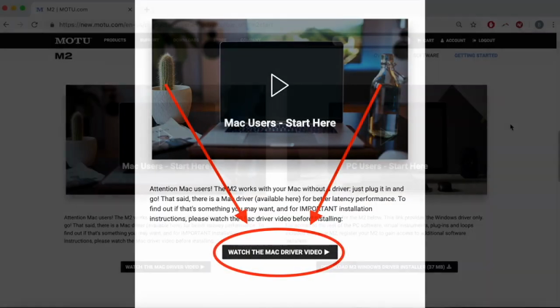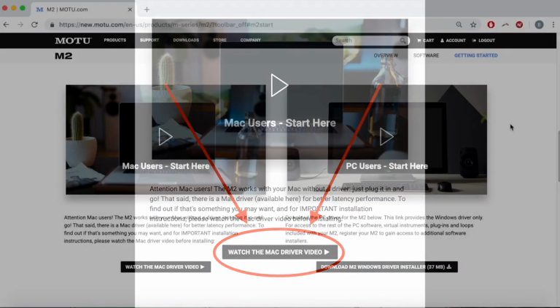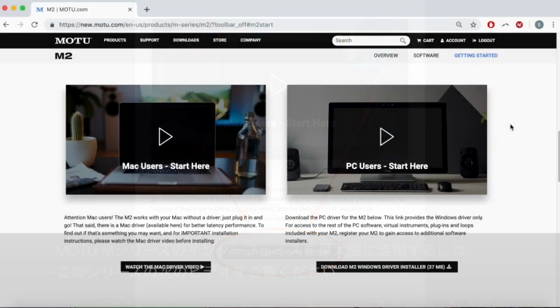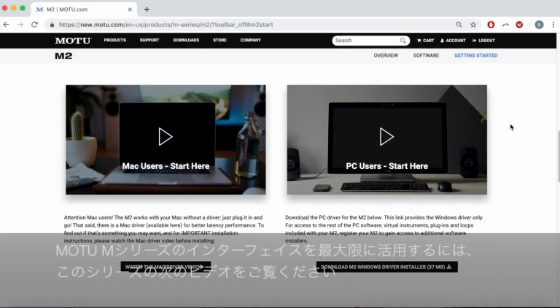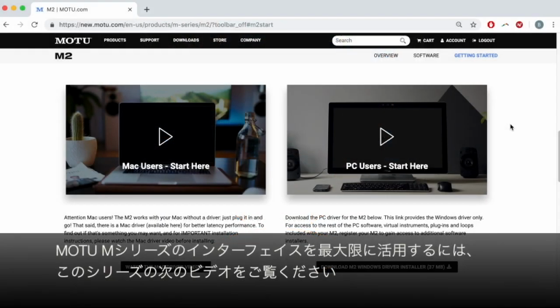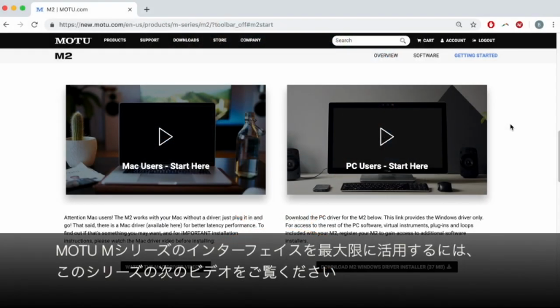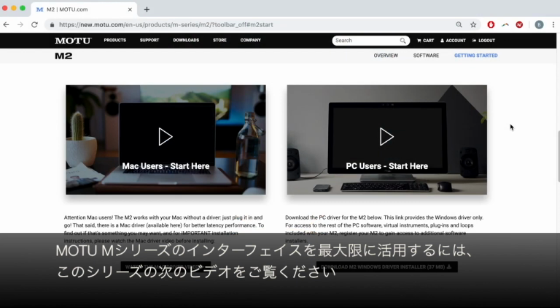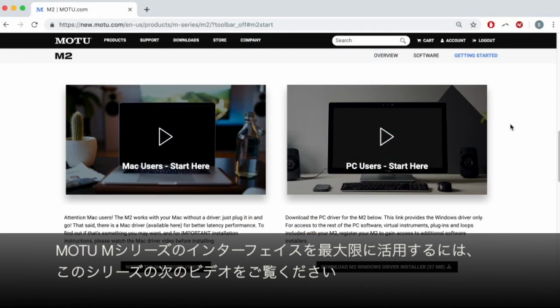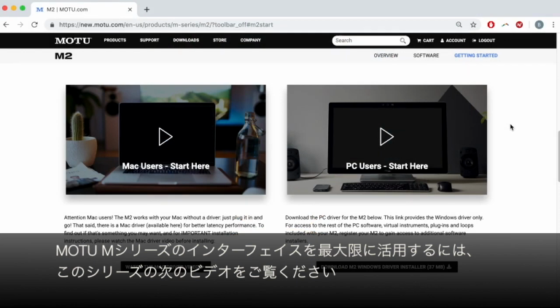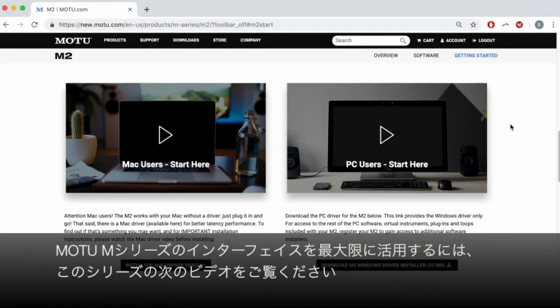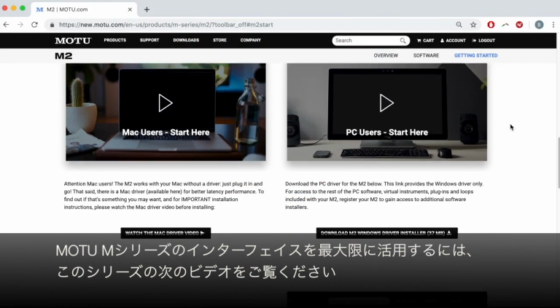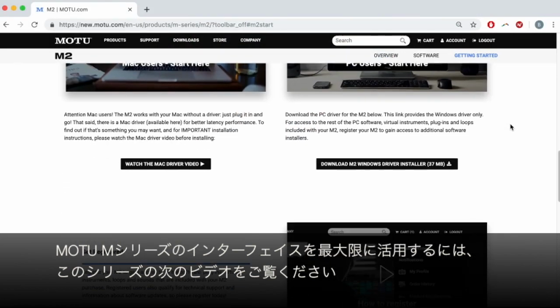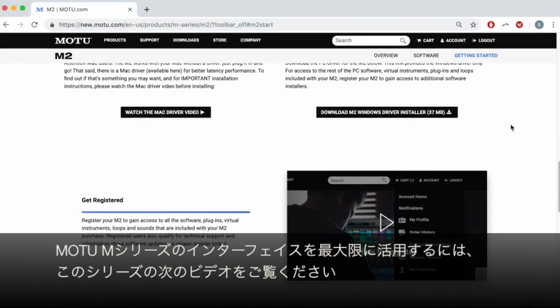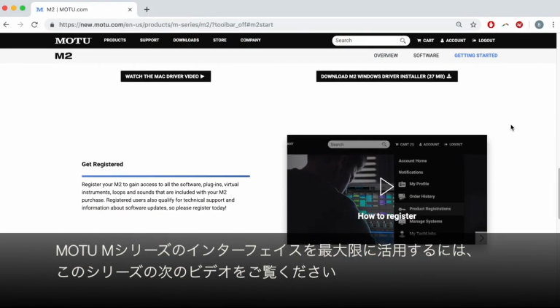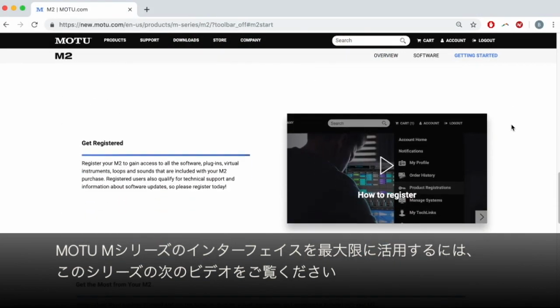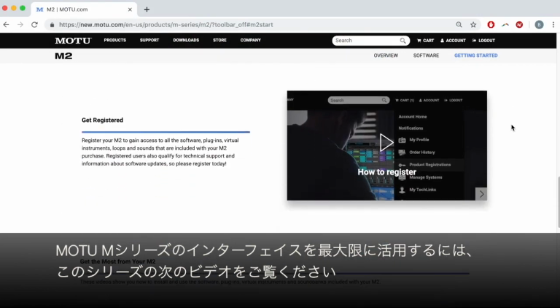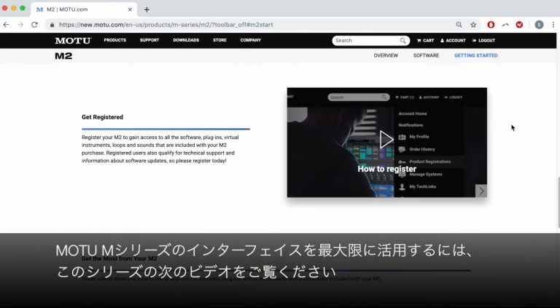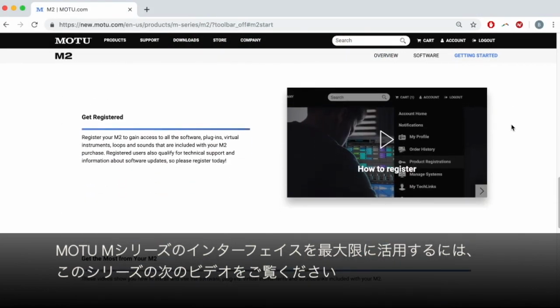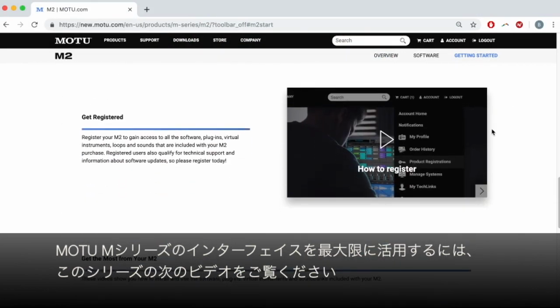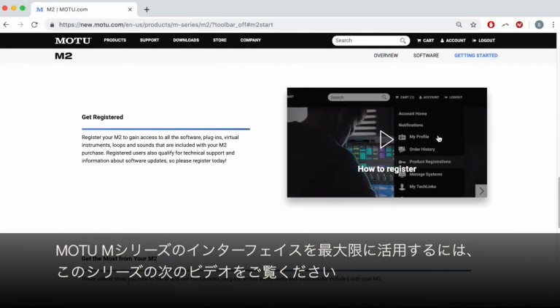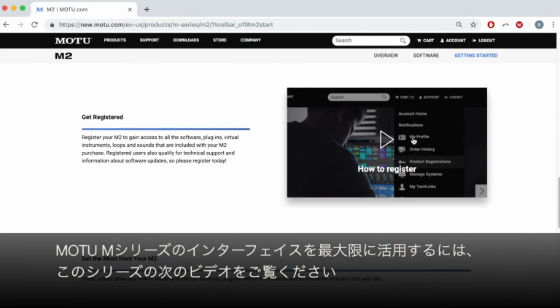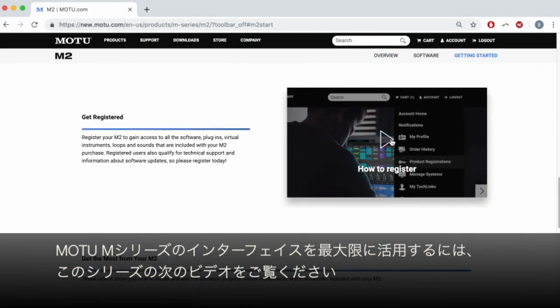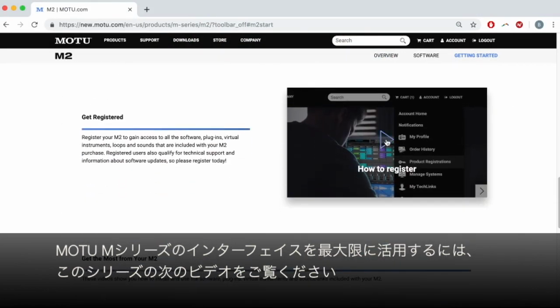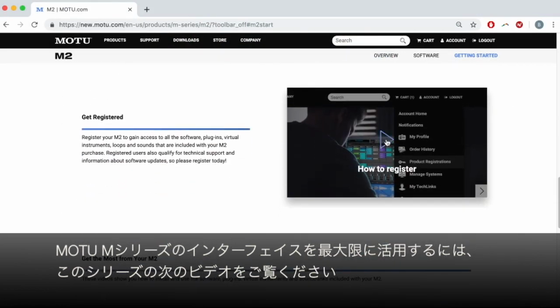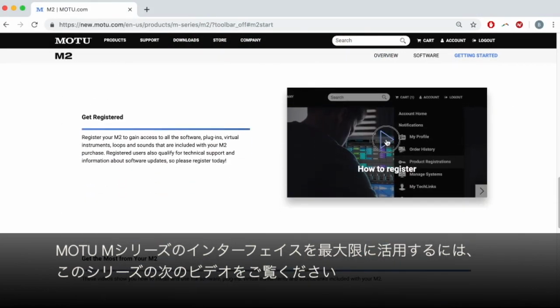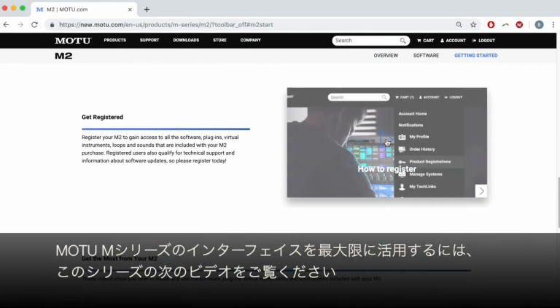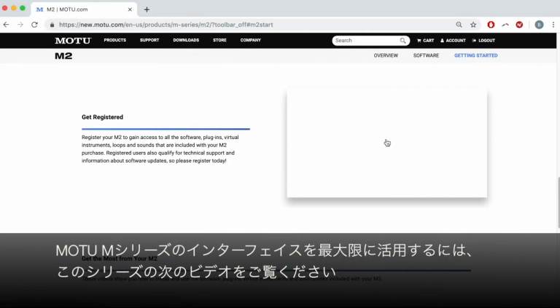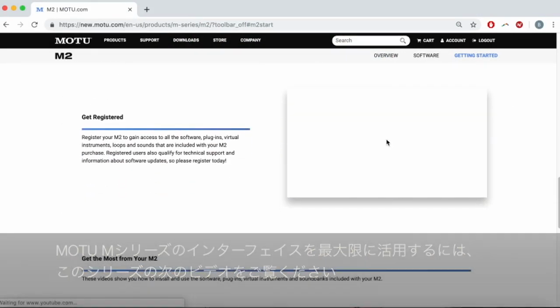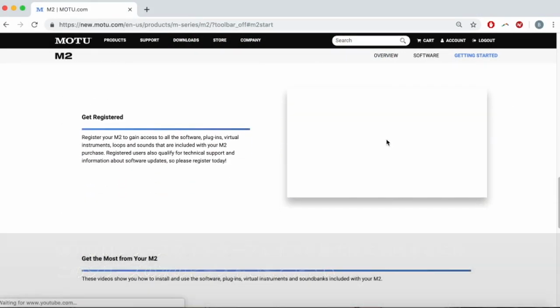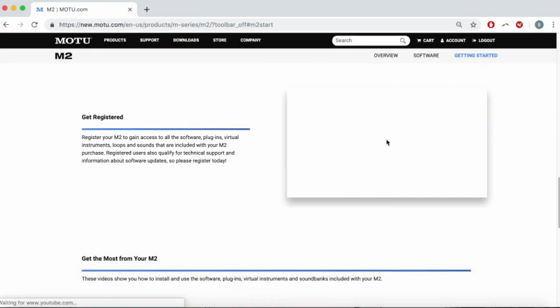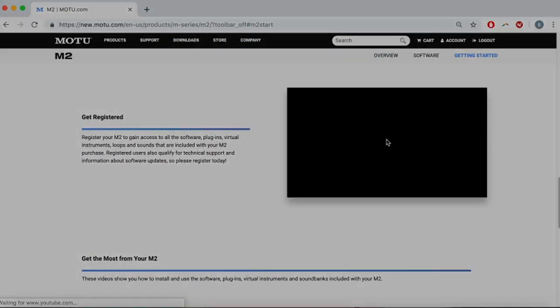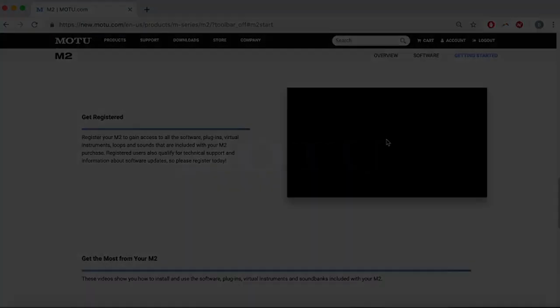Please watch the next video in this series to get the most out of your MOTU M-Series interface. Thanks for watching.